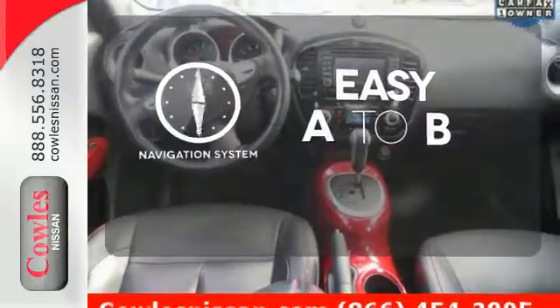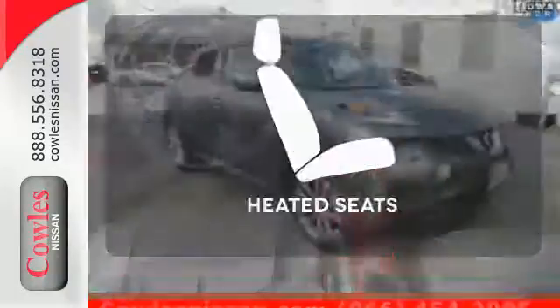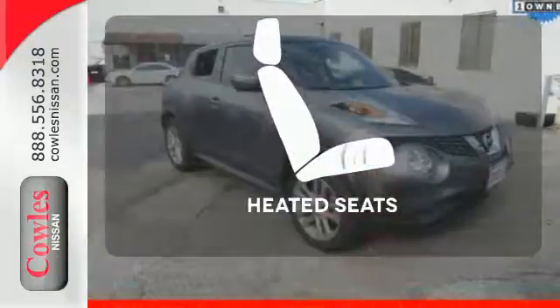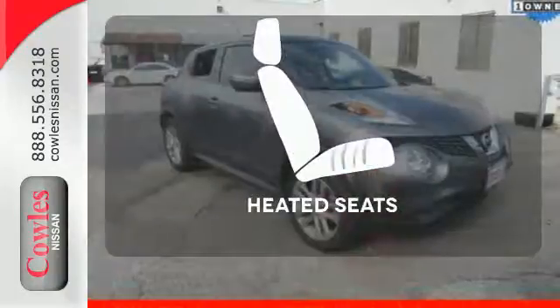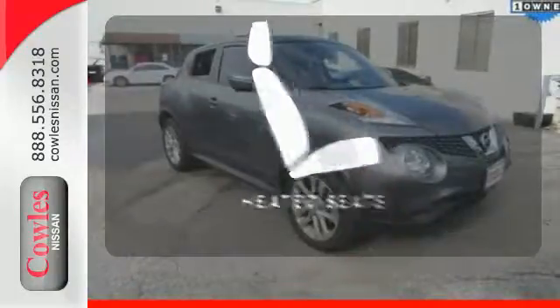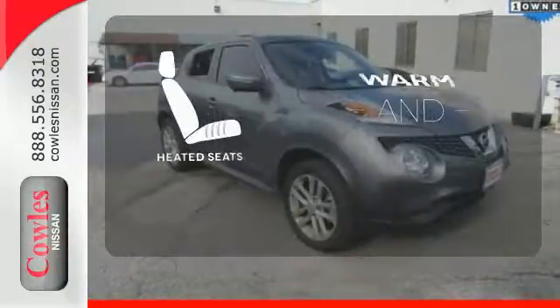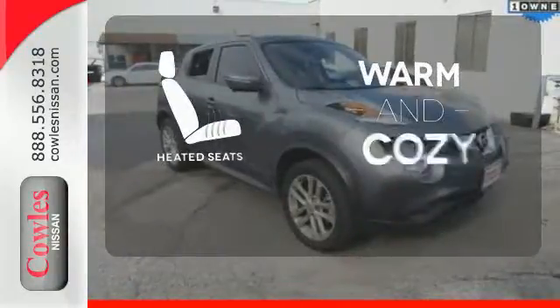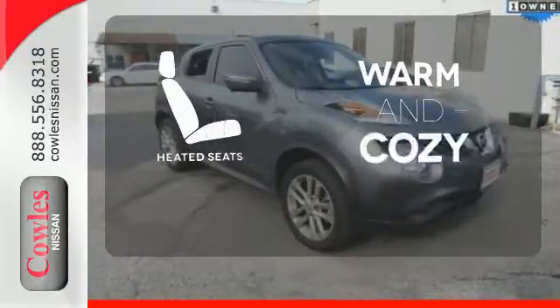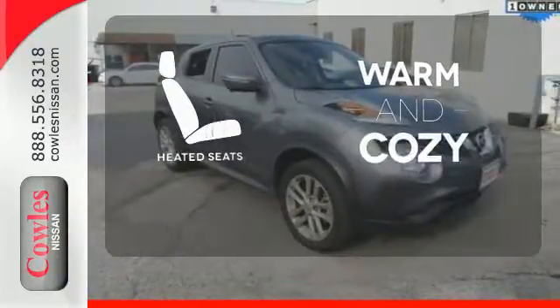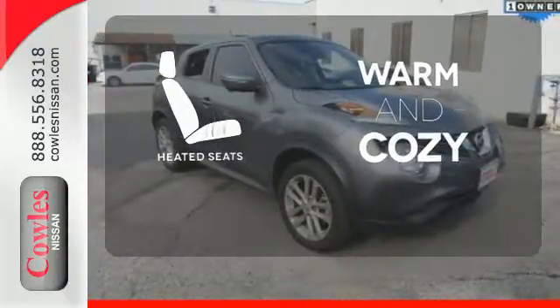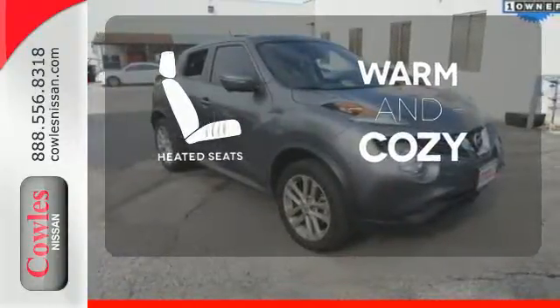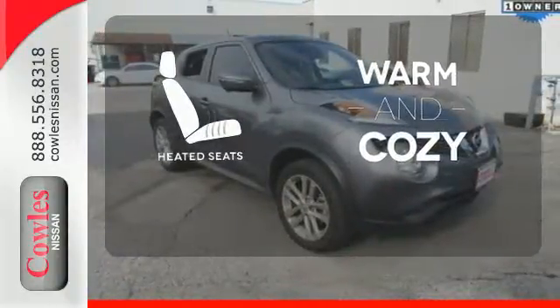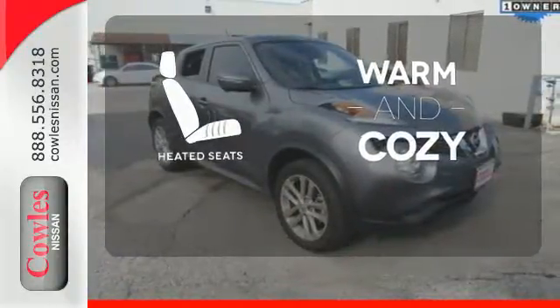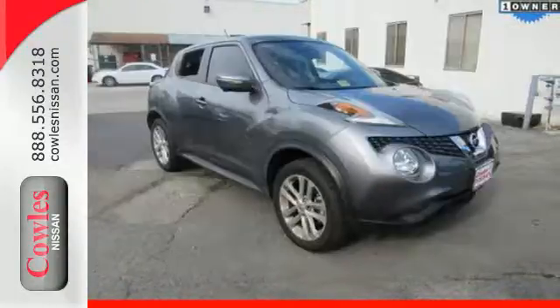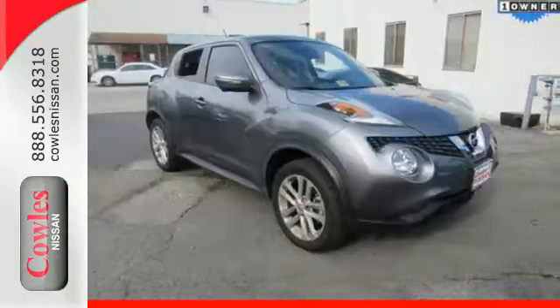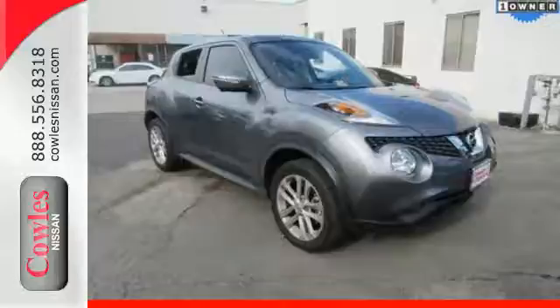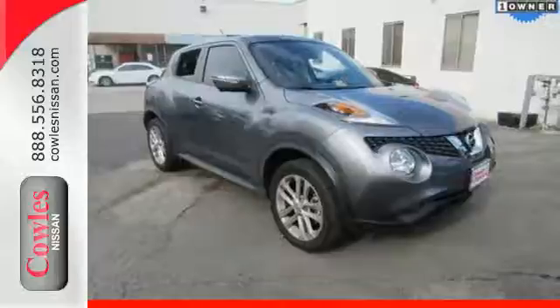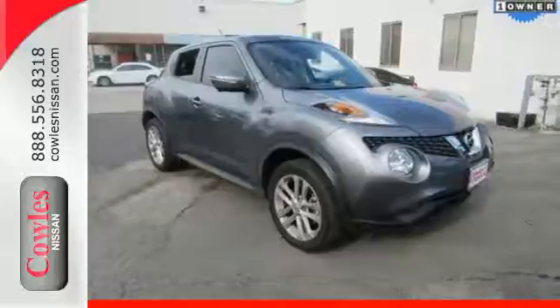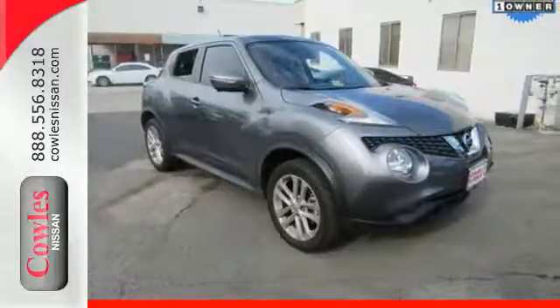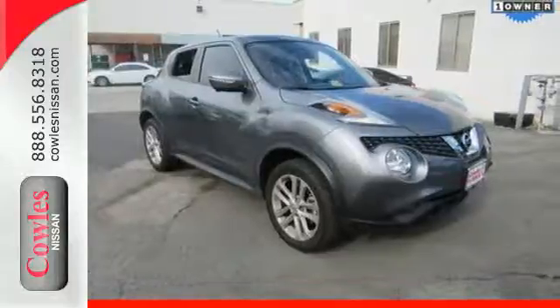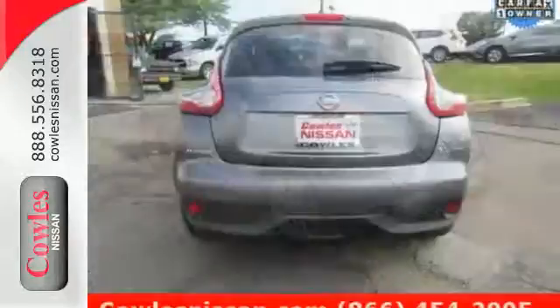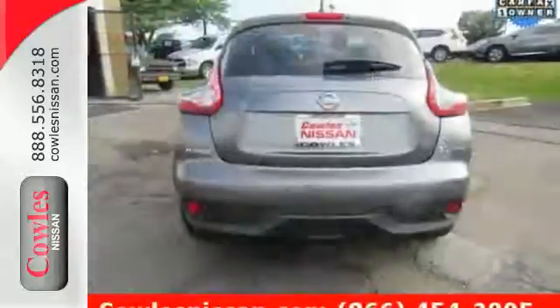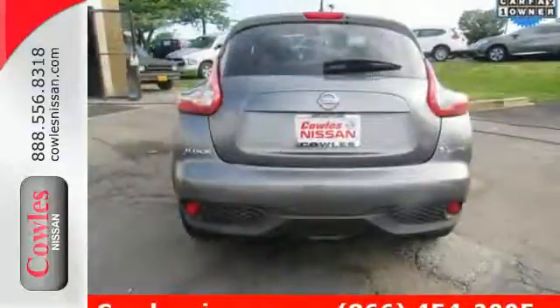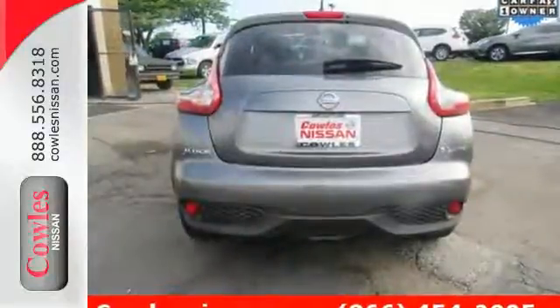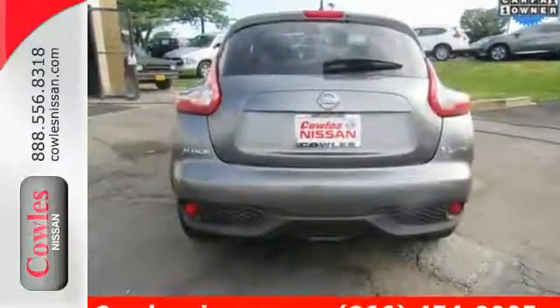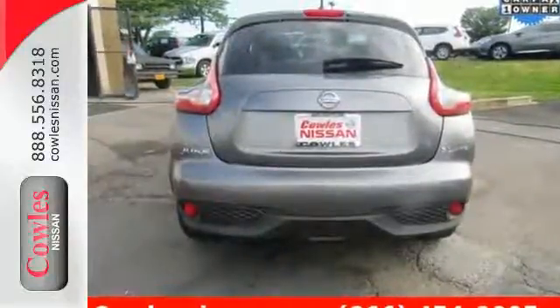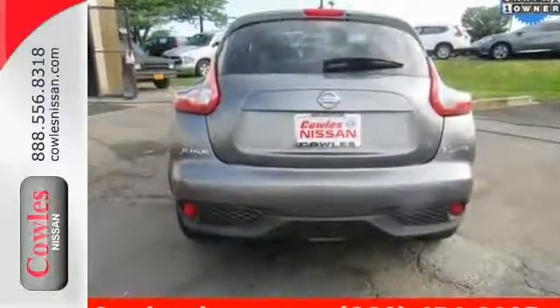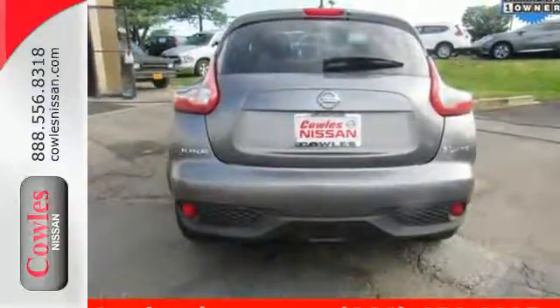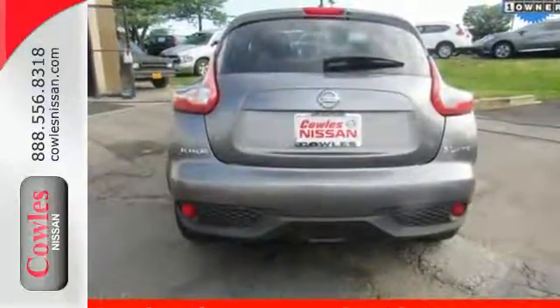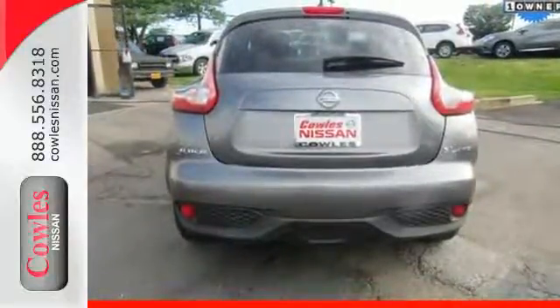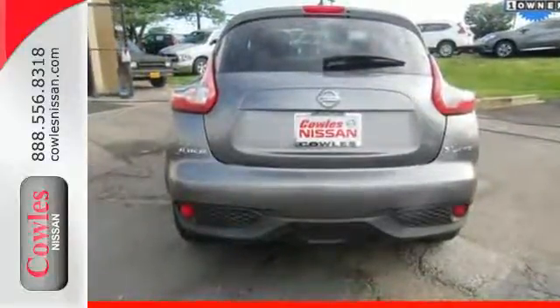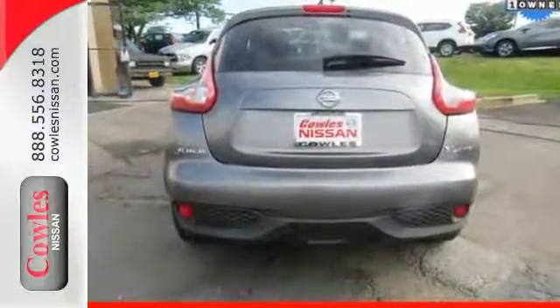Wrap yourself in the comfort of heated seats. Don't merely show up — show off in this eye-catching Nissan Juke.